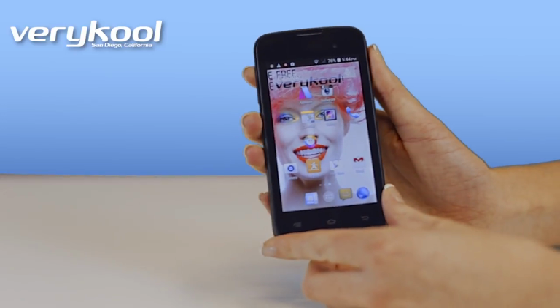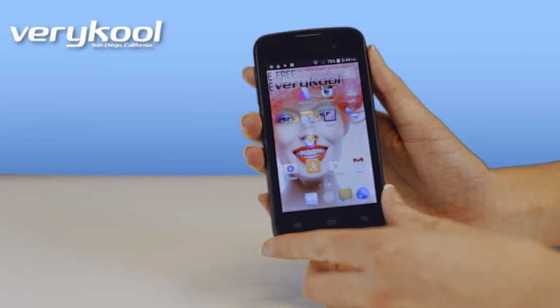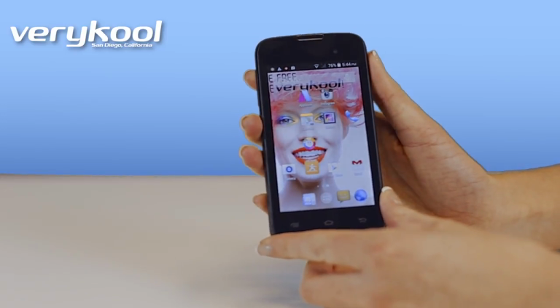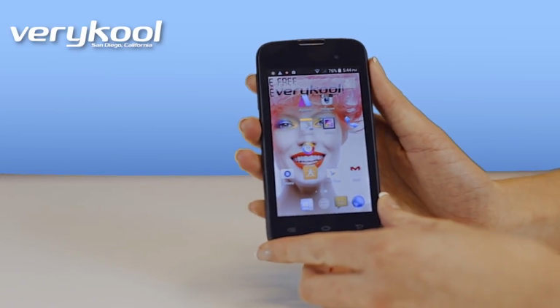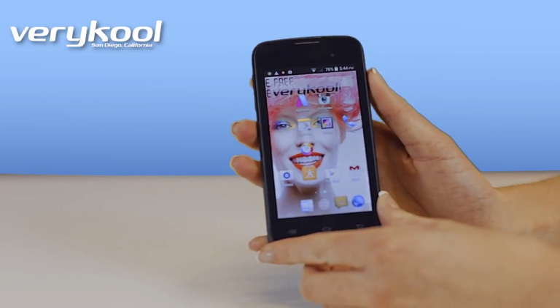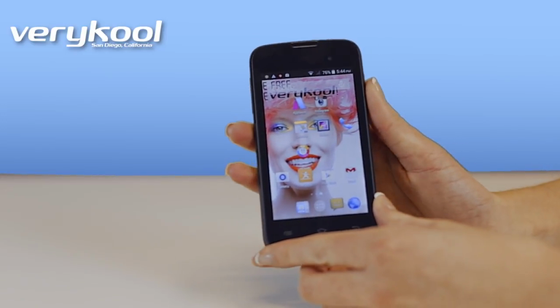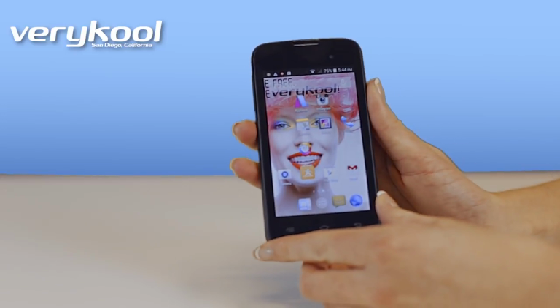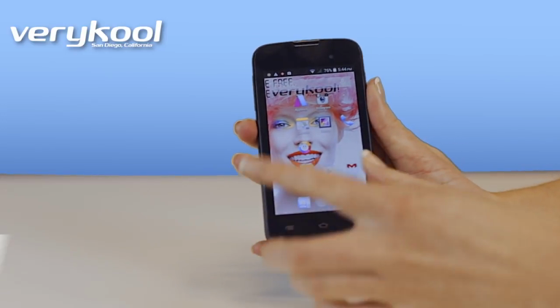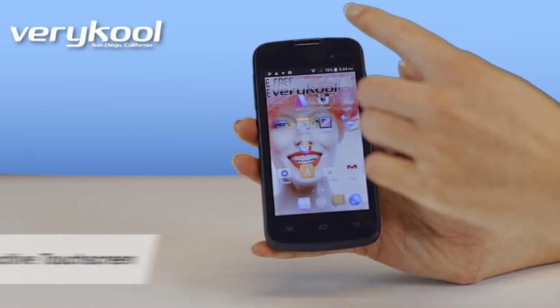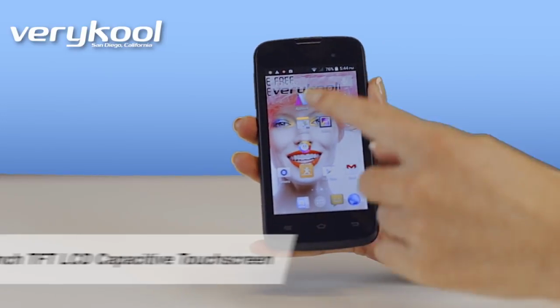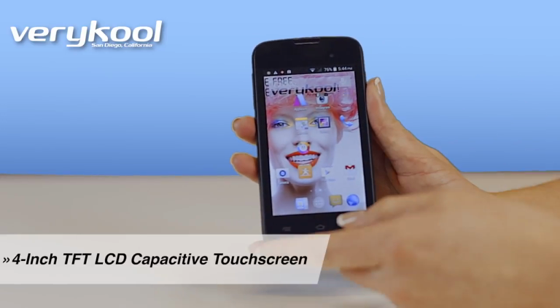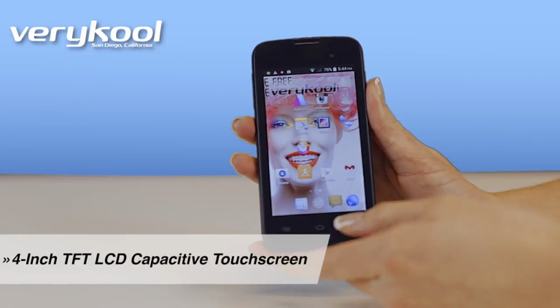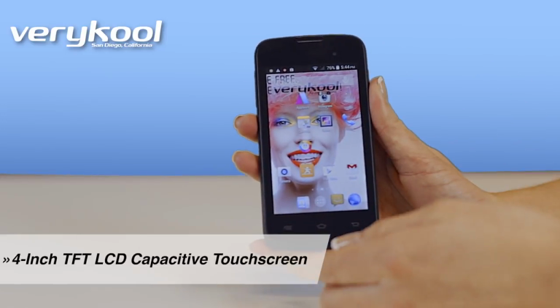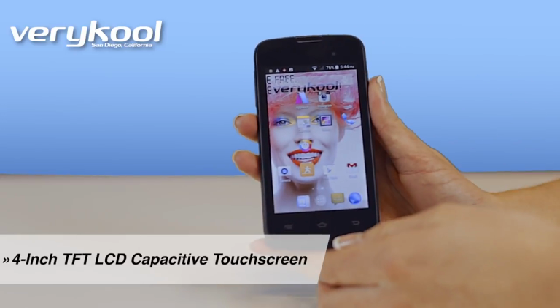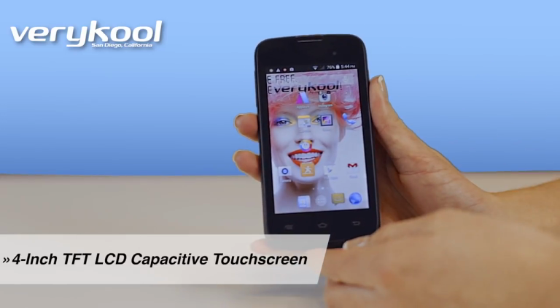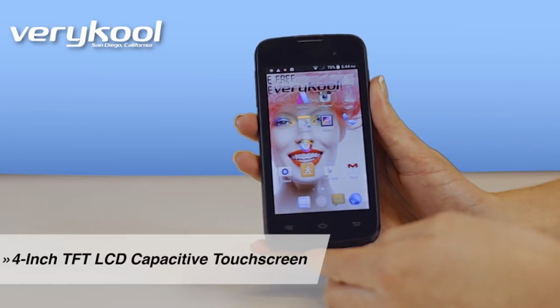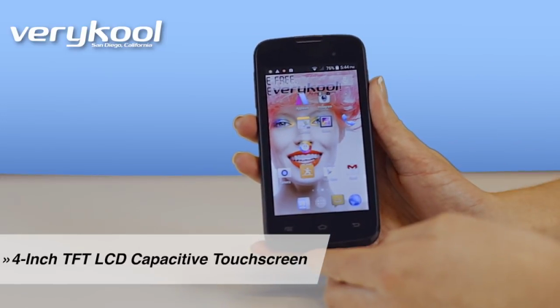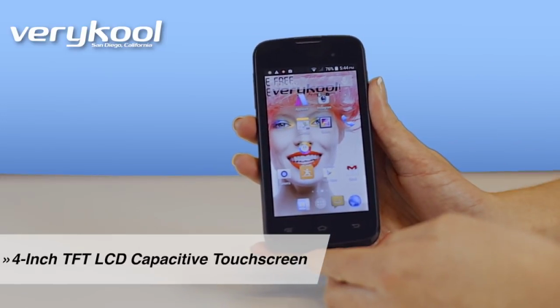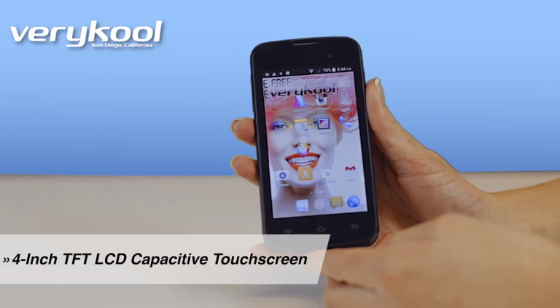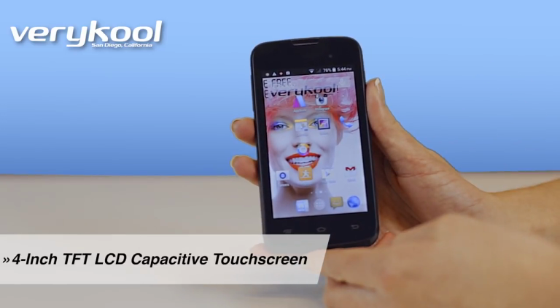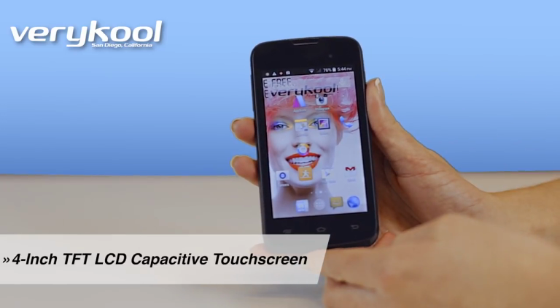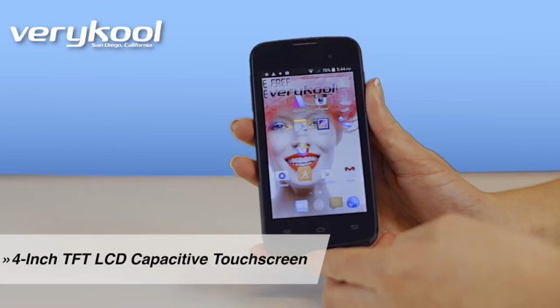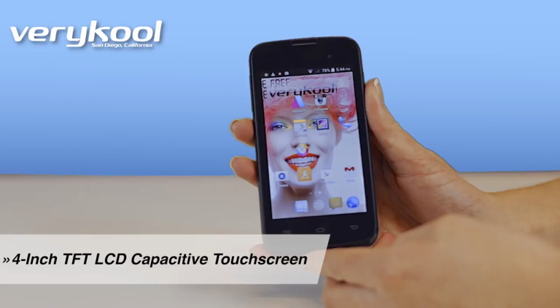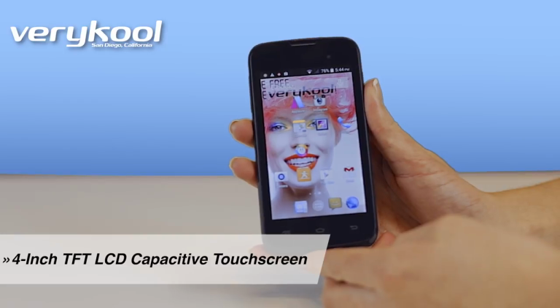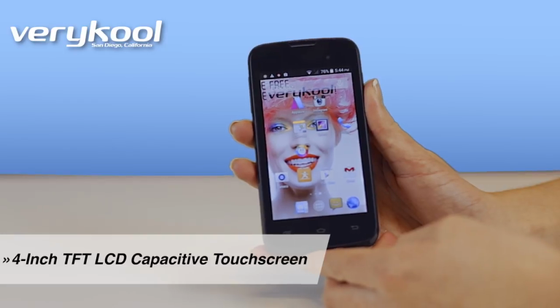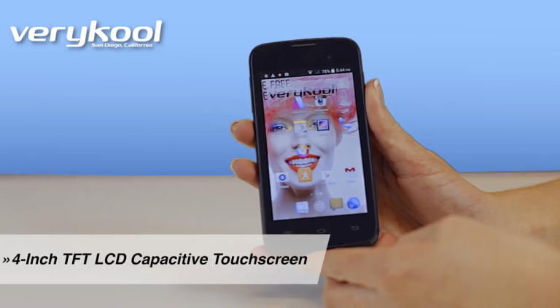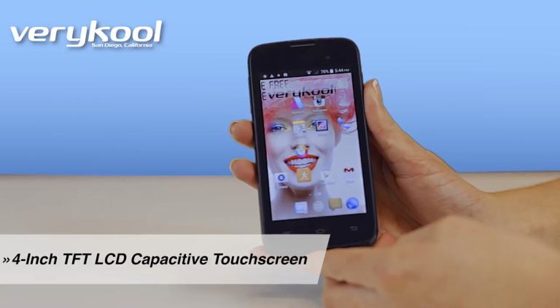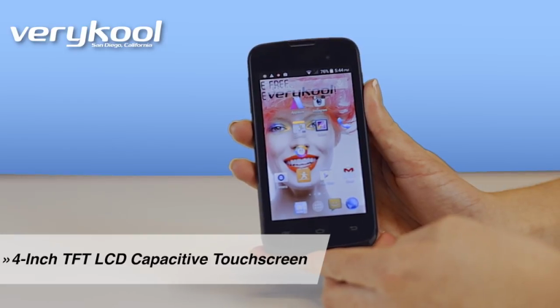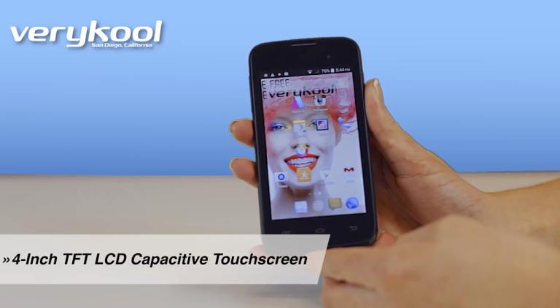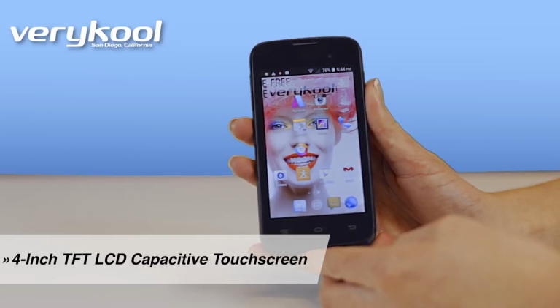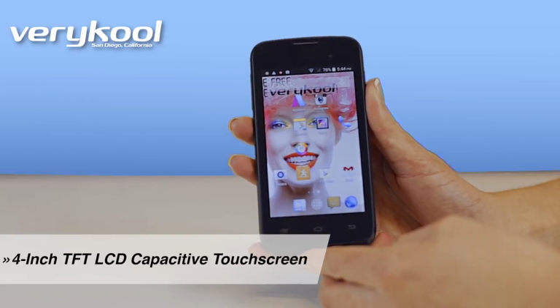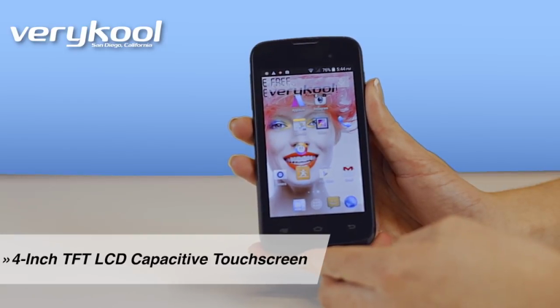This phone is compact to hold, but it has a 4-inch screen that's large enough to see everything on your phone clearly.